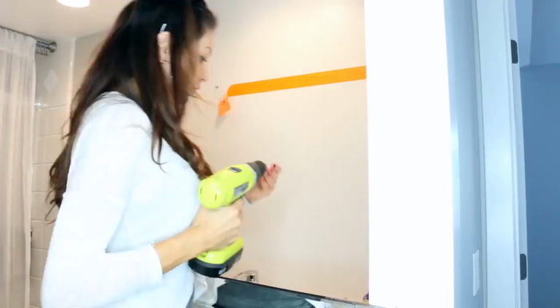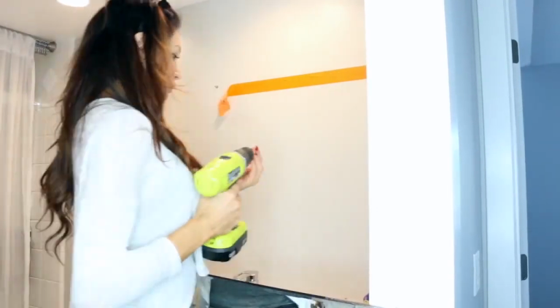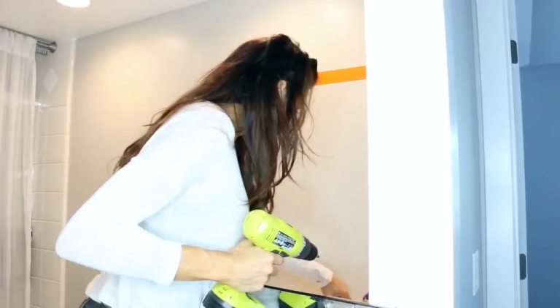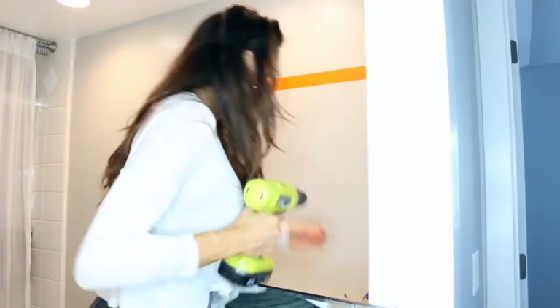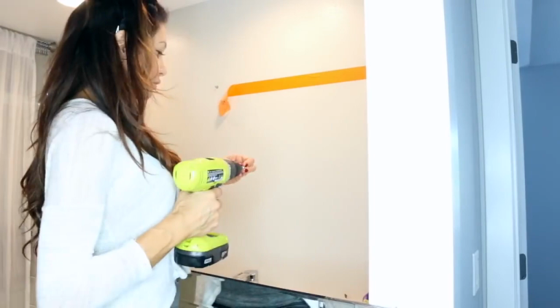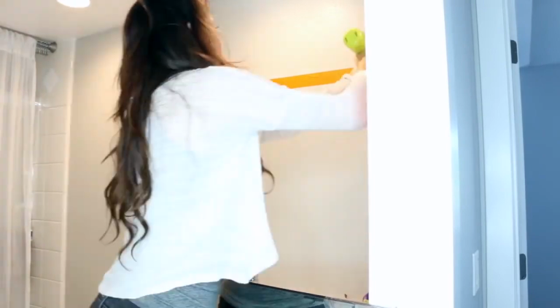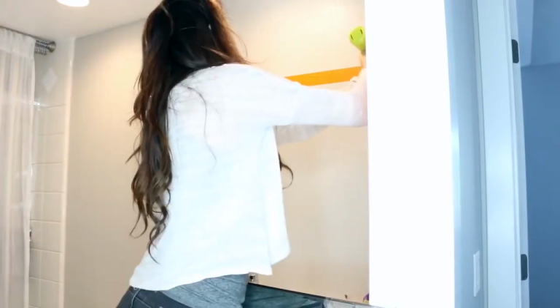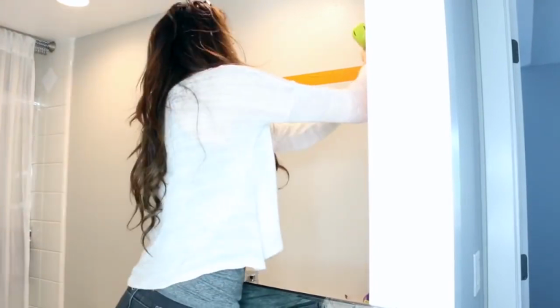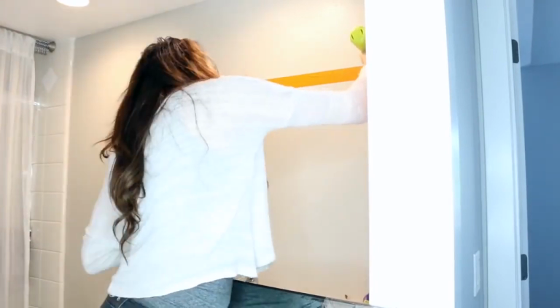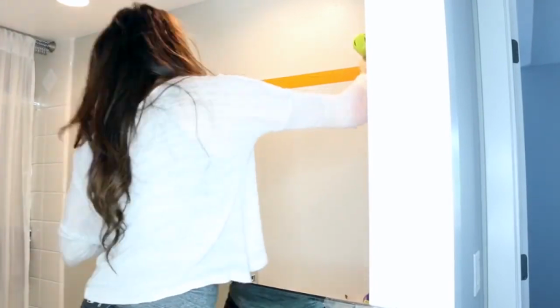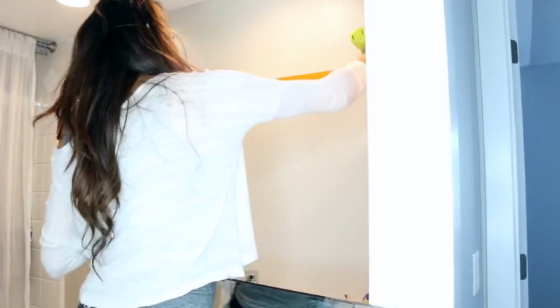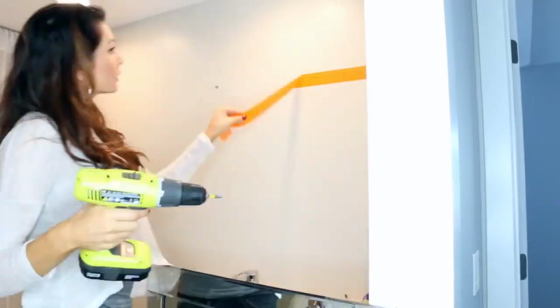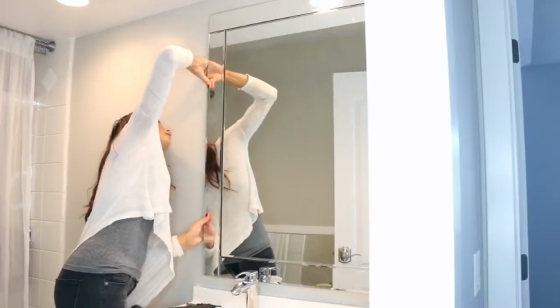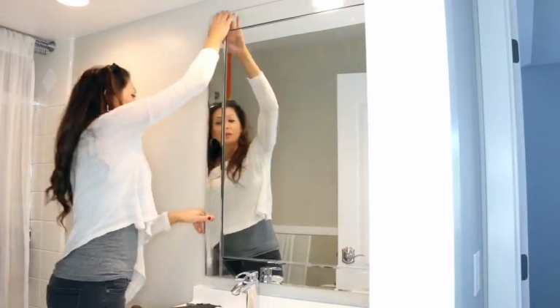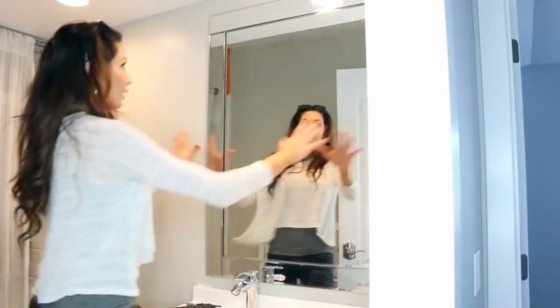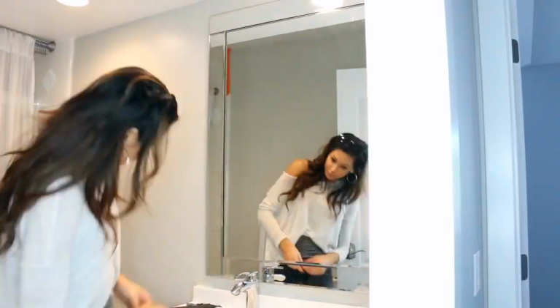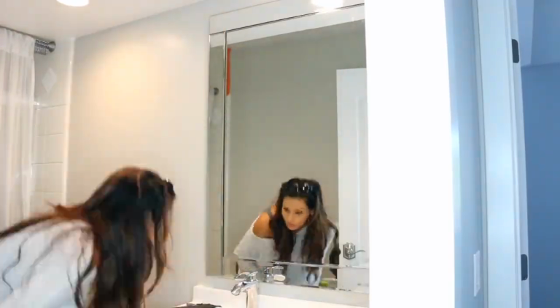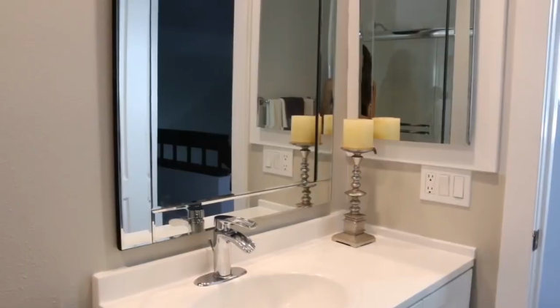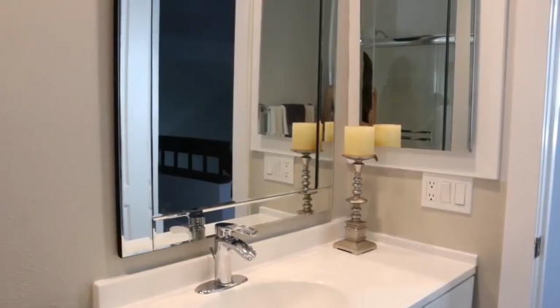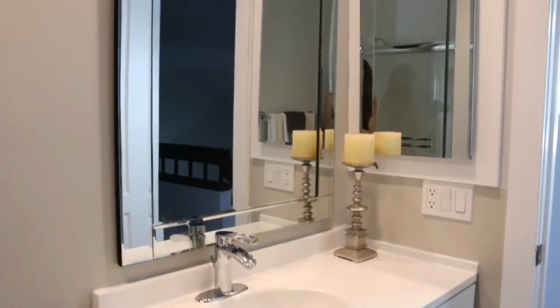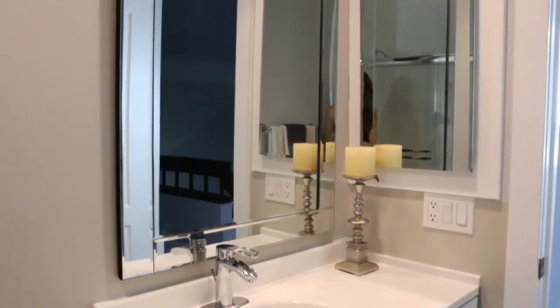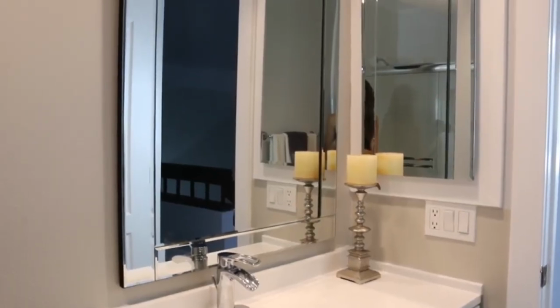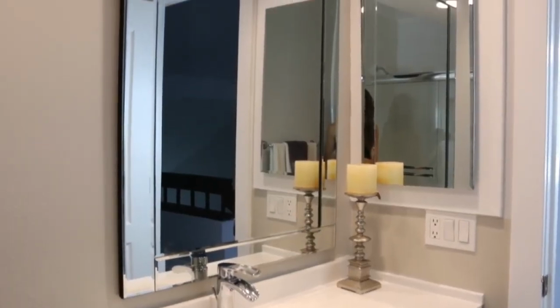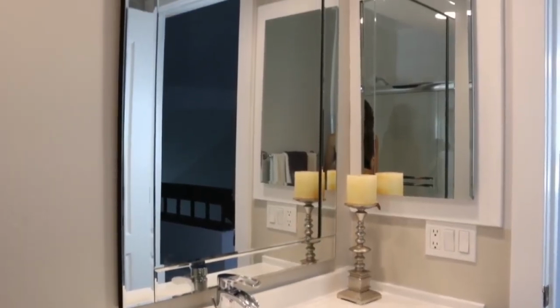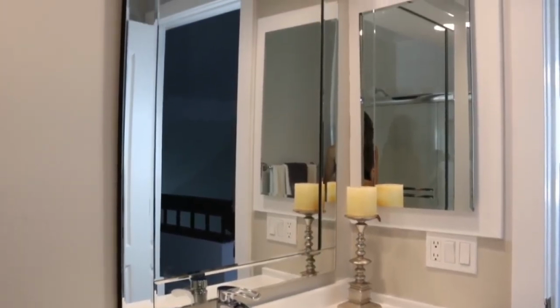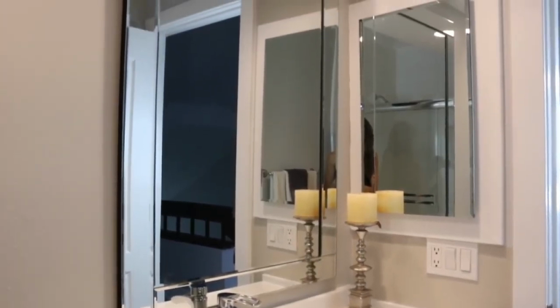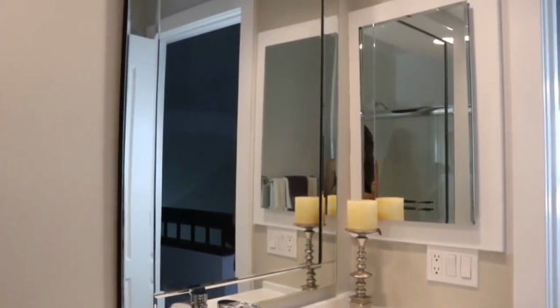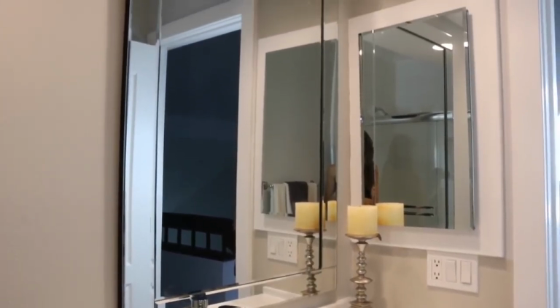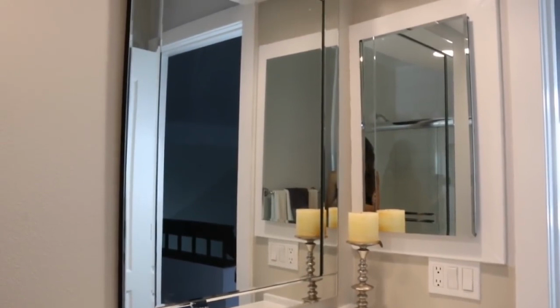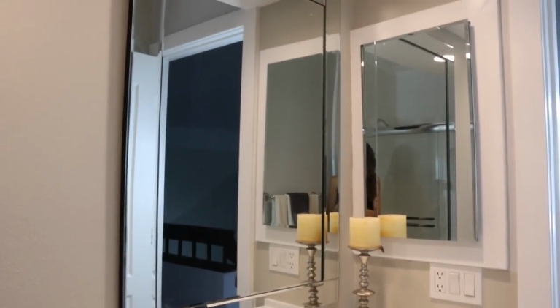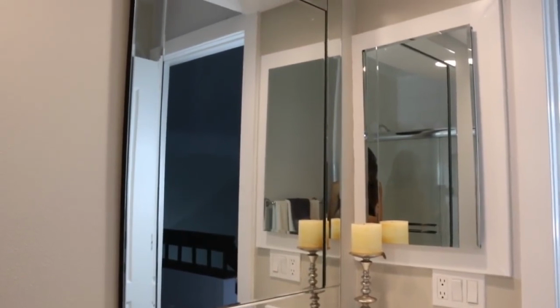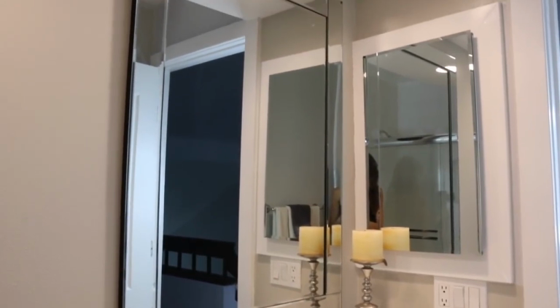Using an oversized mirror above the vanity is an easy way to make small bathrooms look bigger and more luxurious.